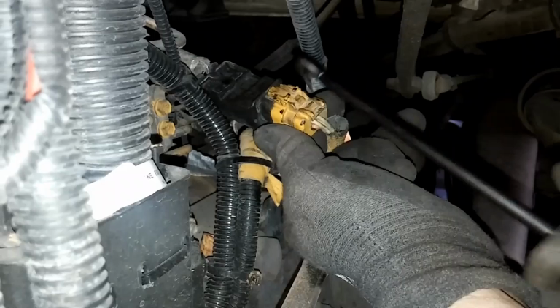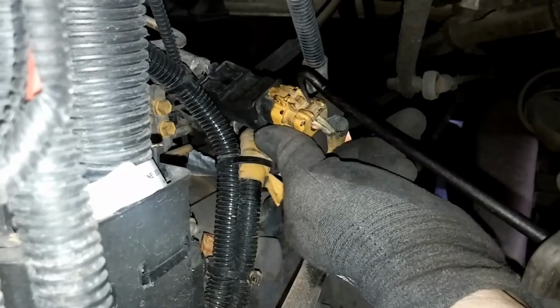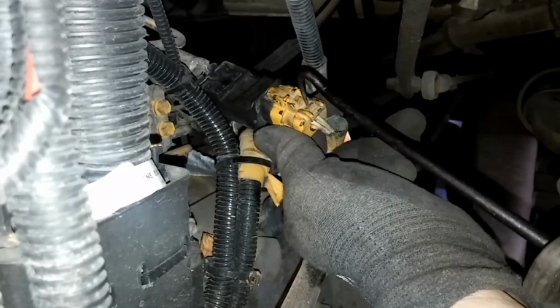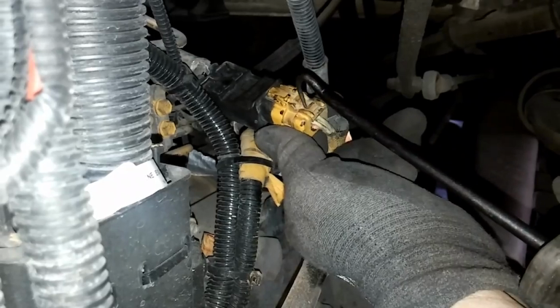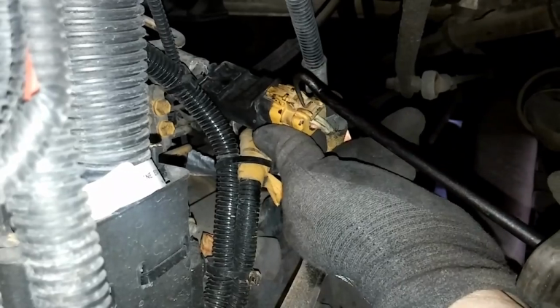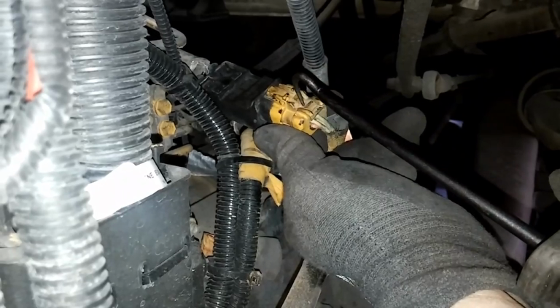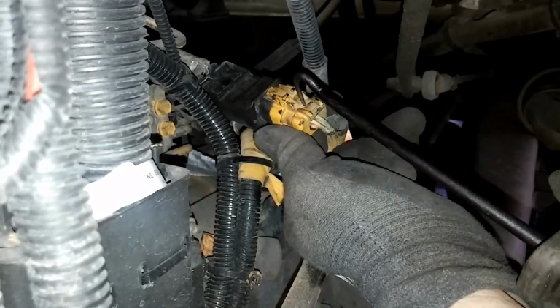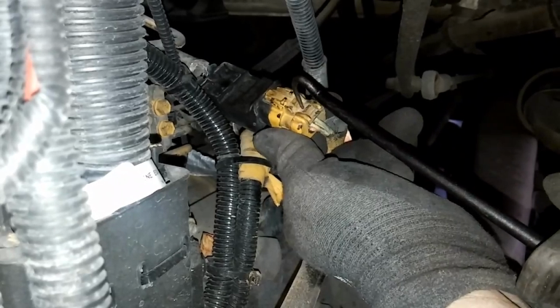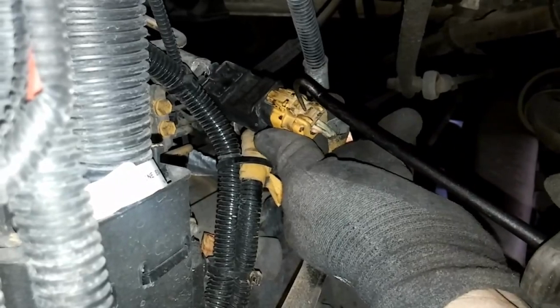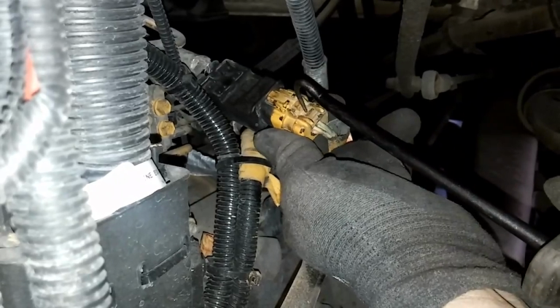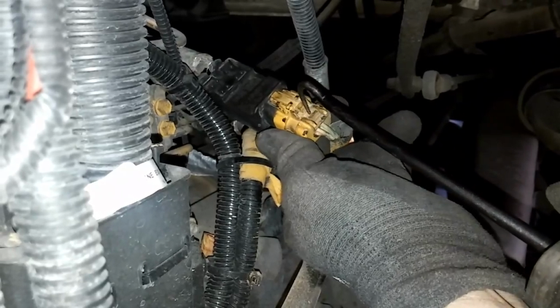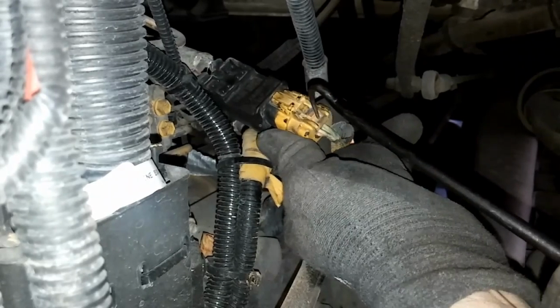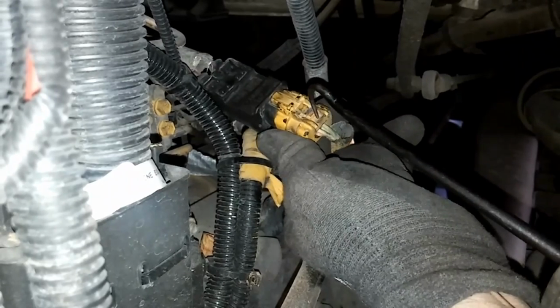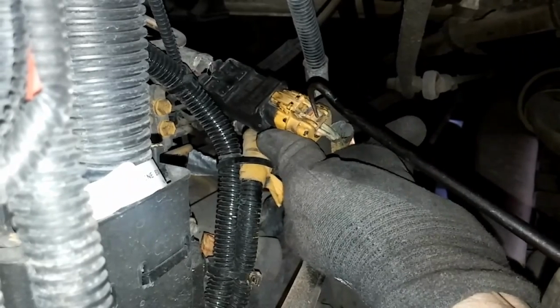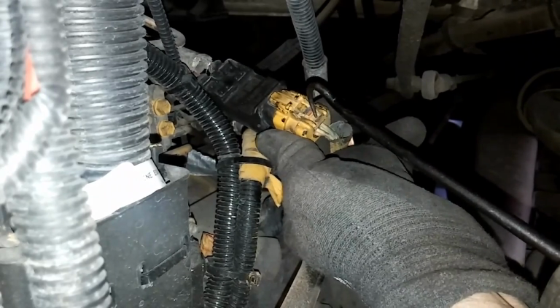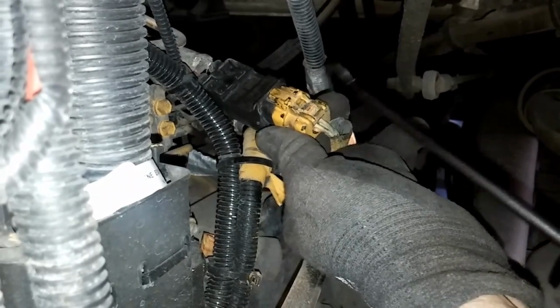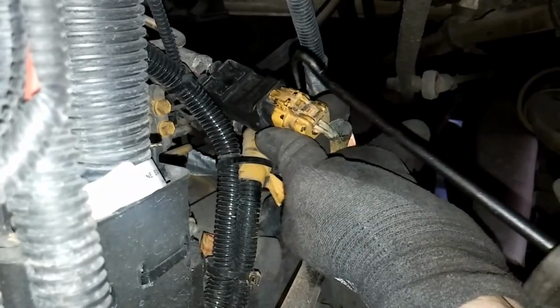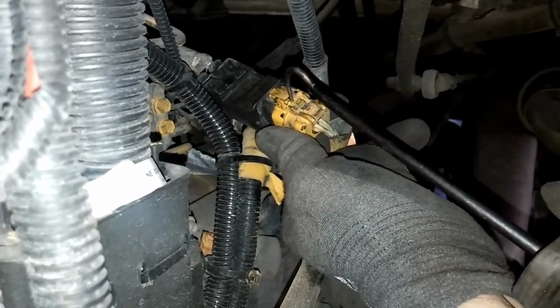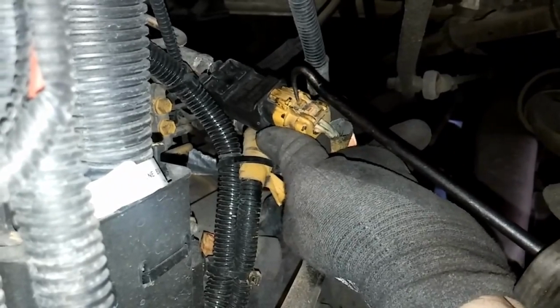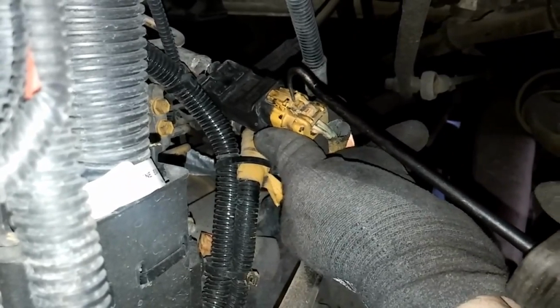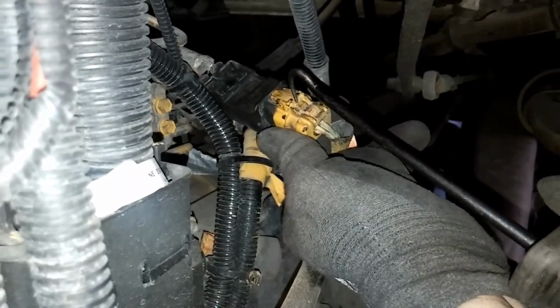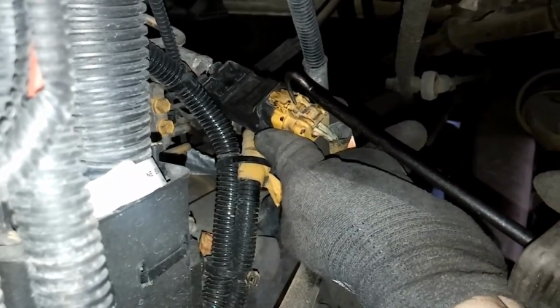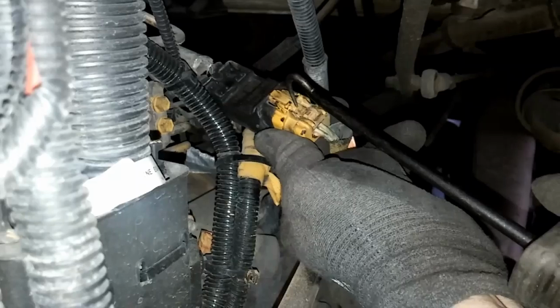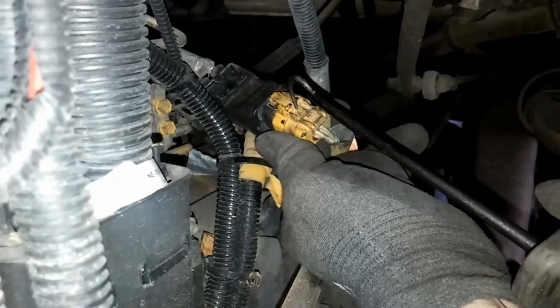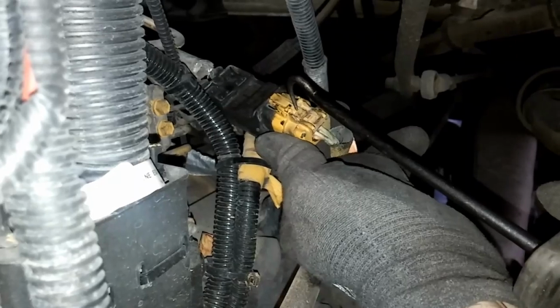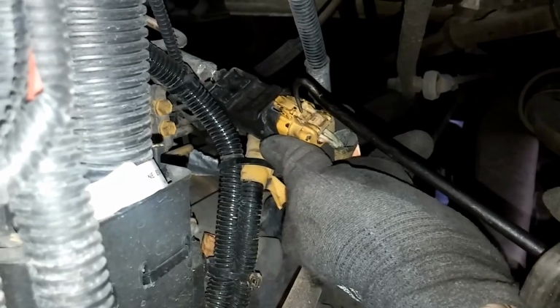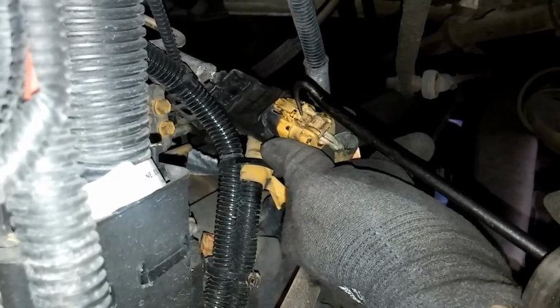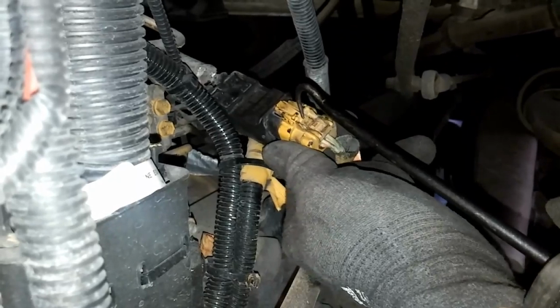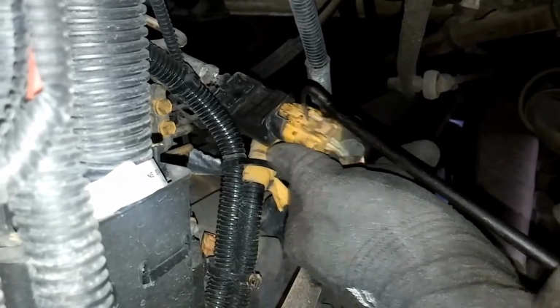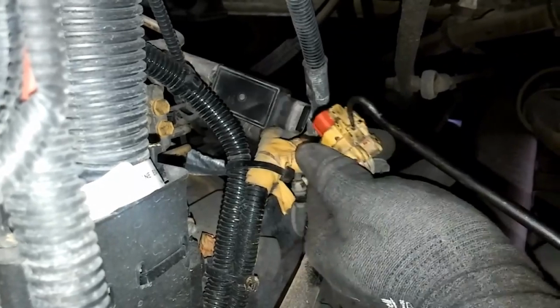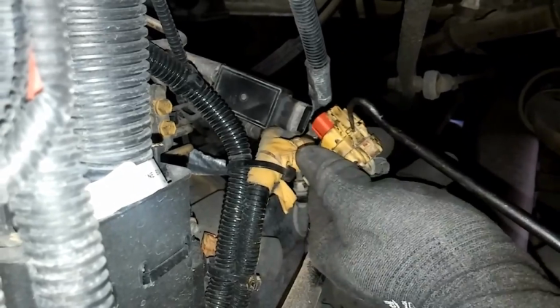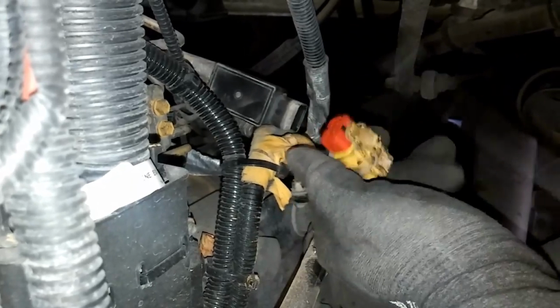This is what we call an amp seal connector, meaning it has a red locking tab you have to remove before you can remove the connector.